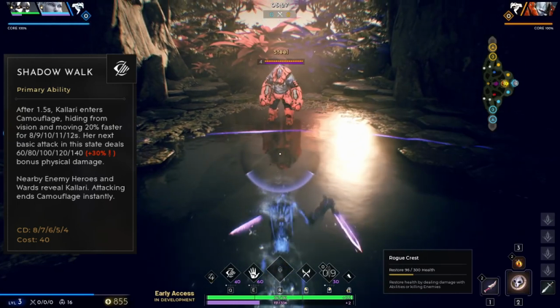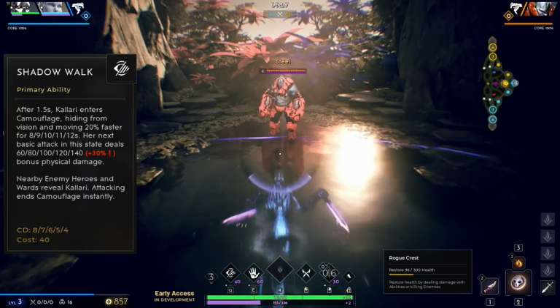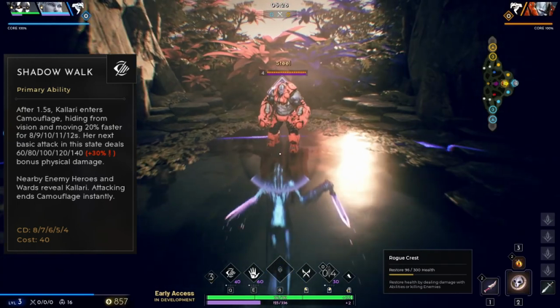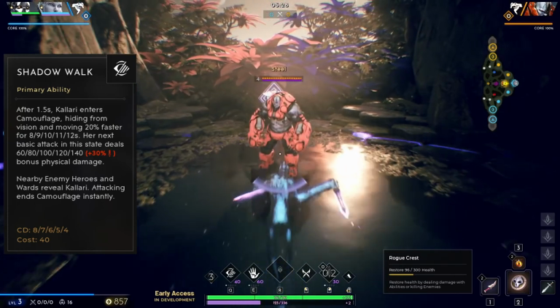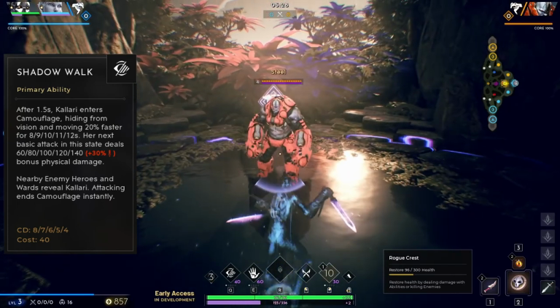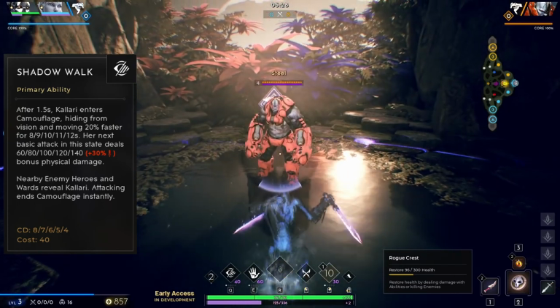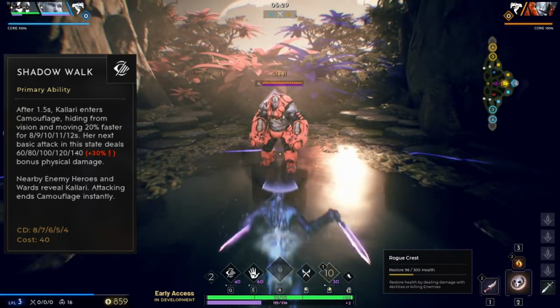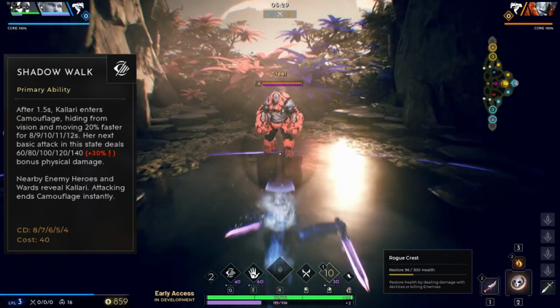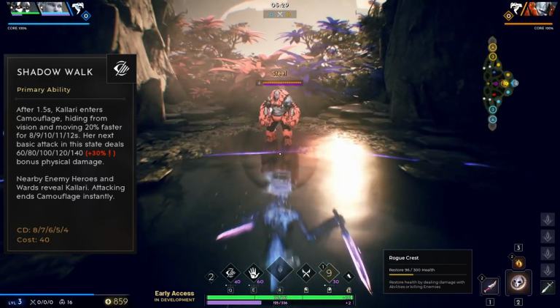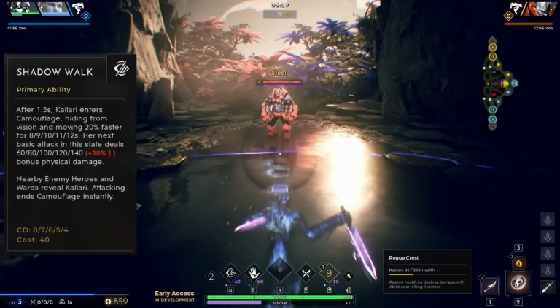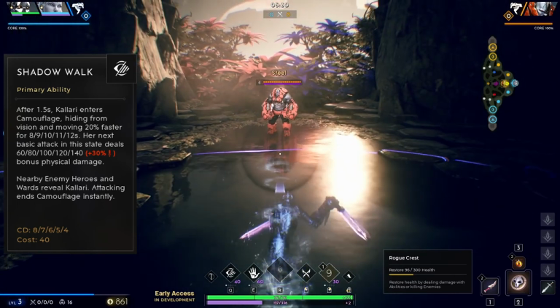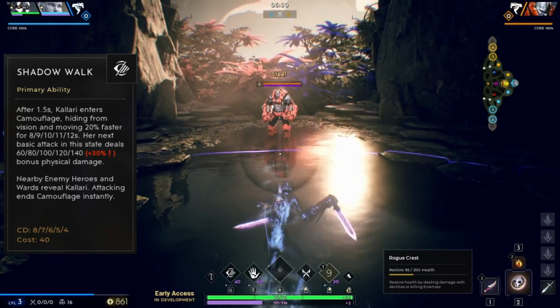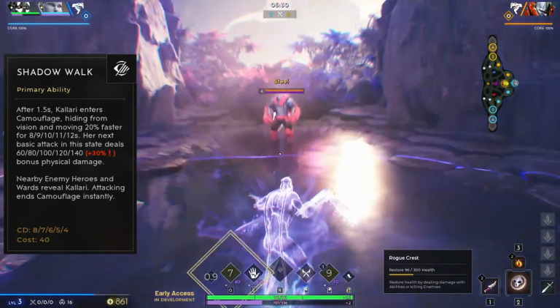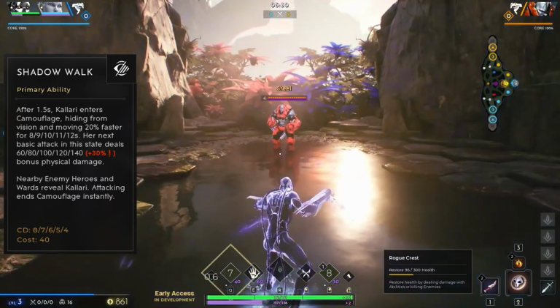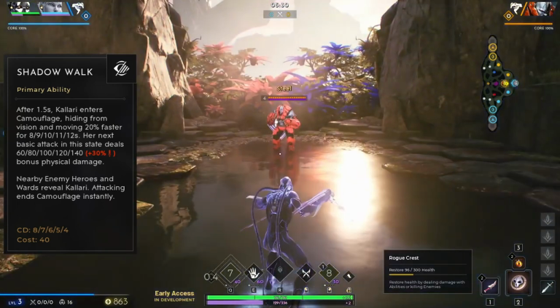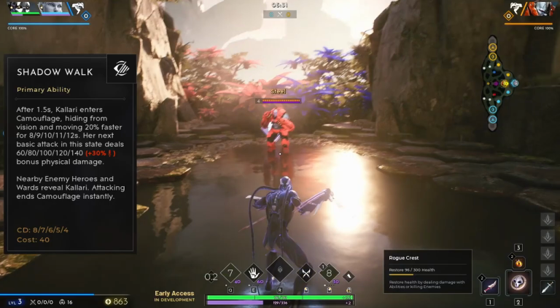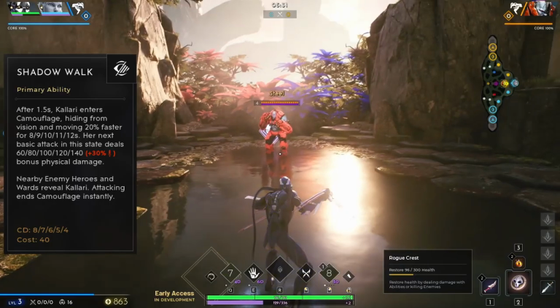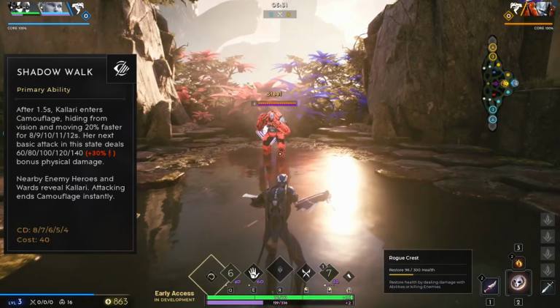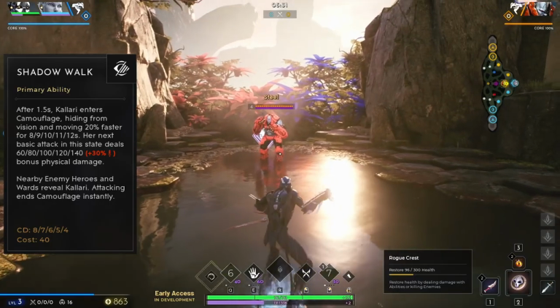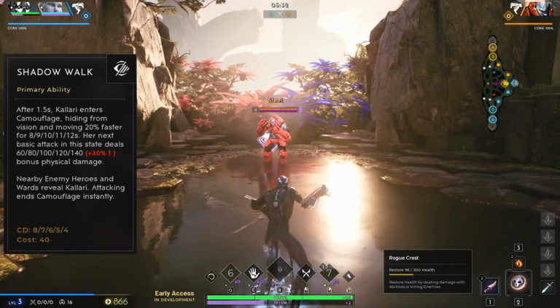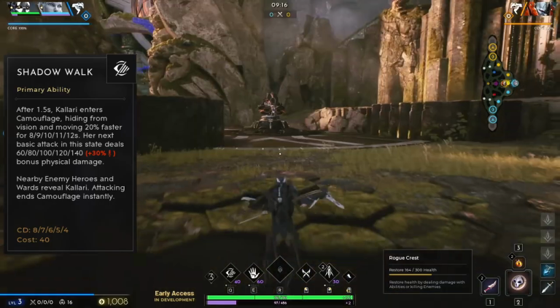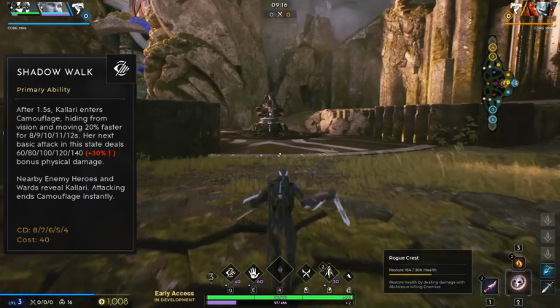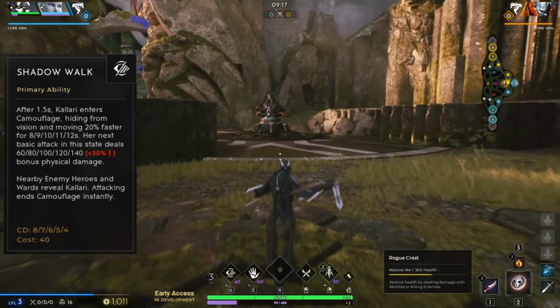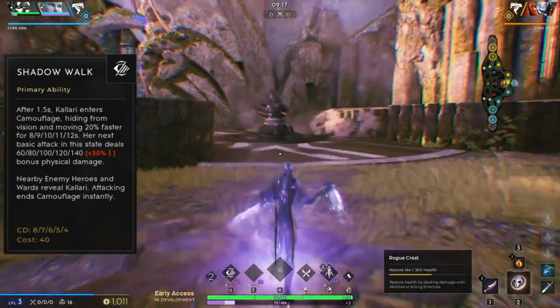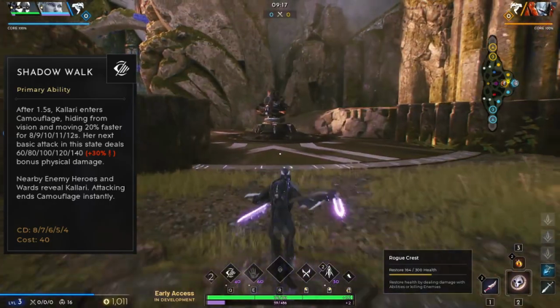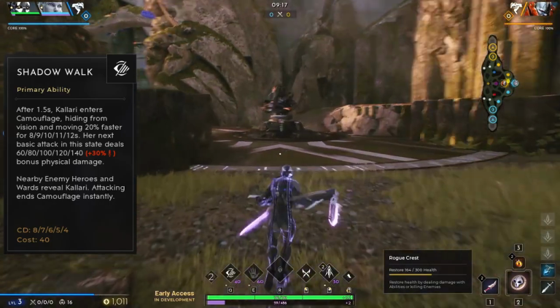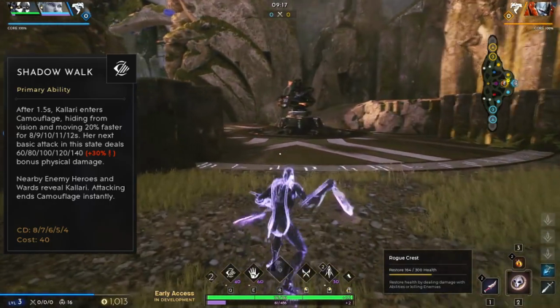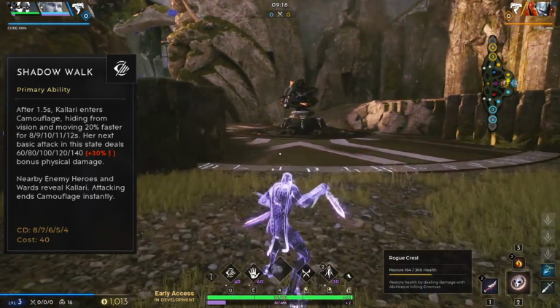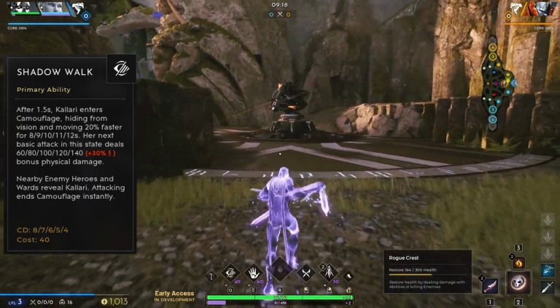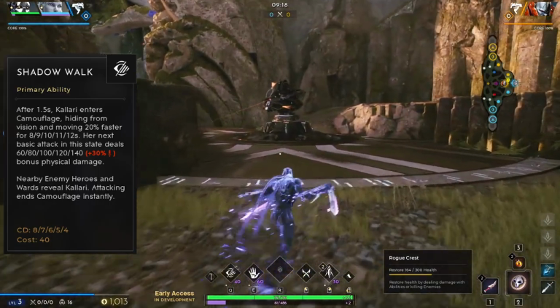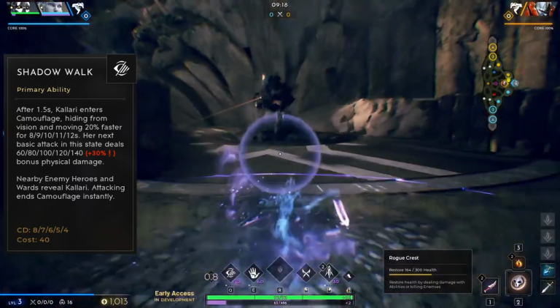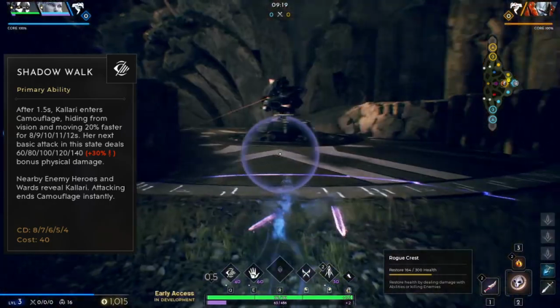It's also important to note that wards will reveal Kalari while she is camouflaged, and she will still be seen and attacked by towers.